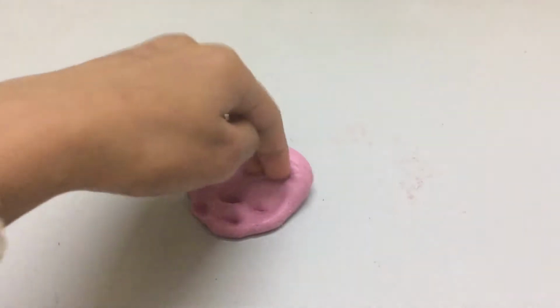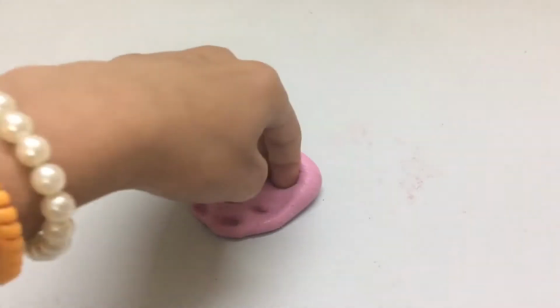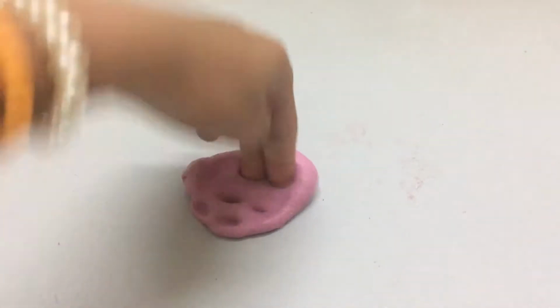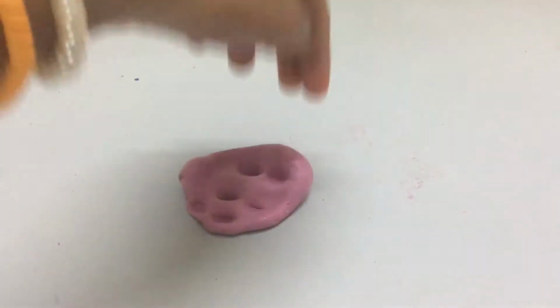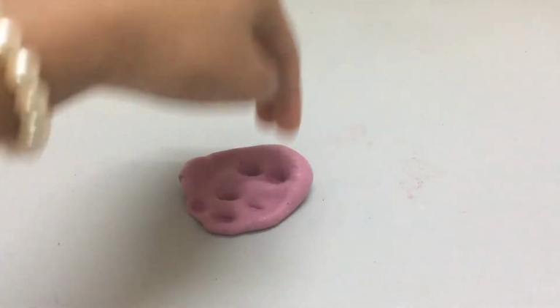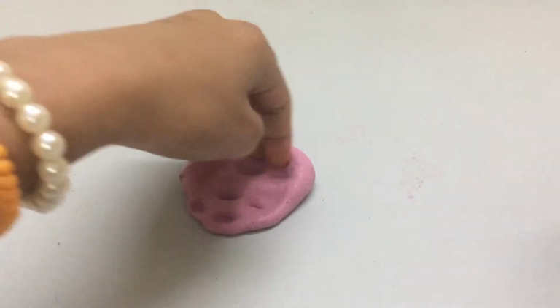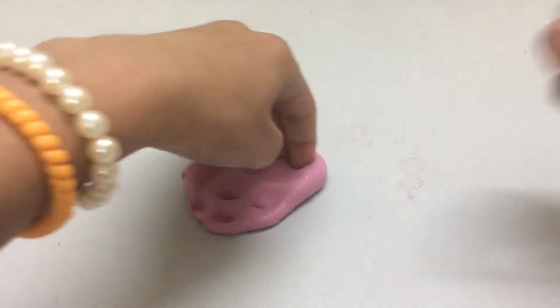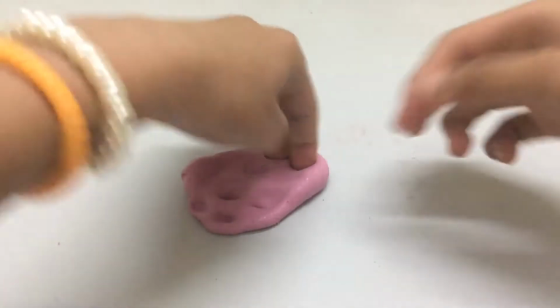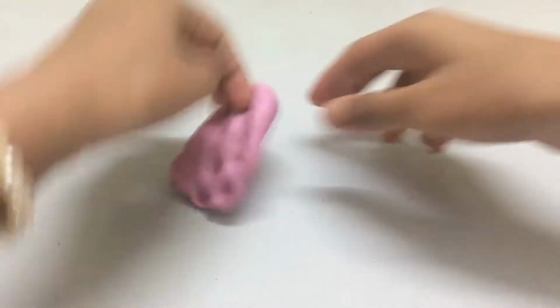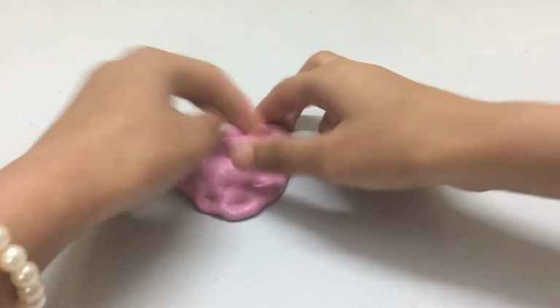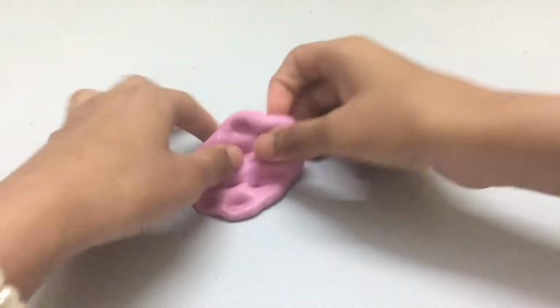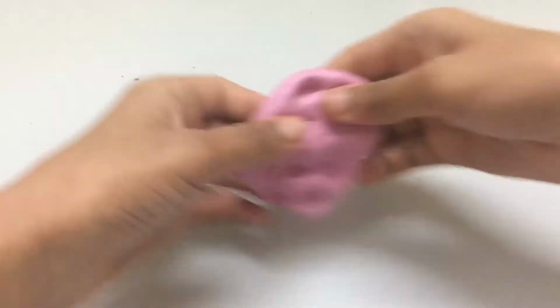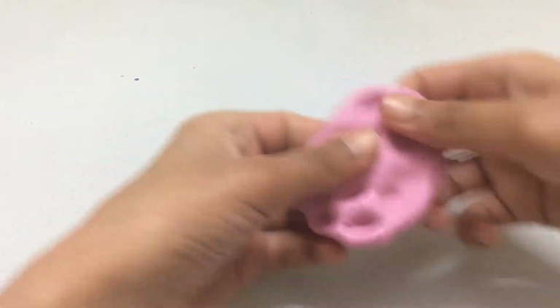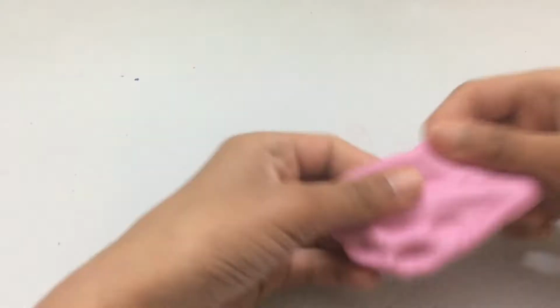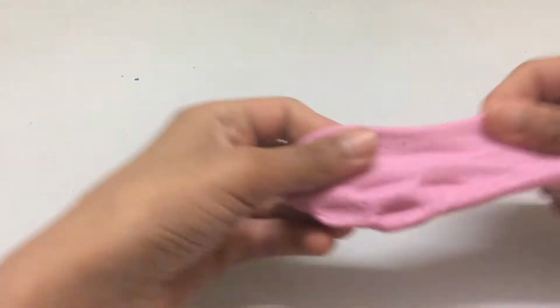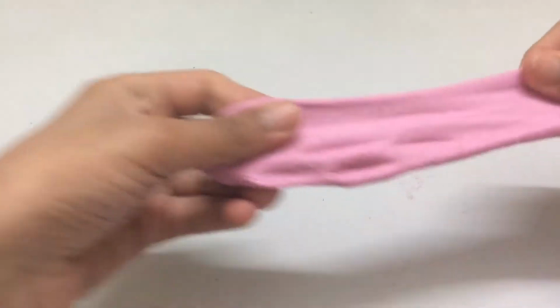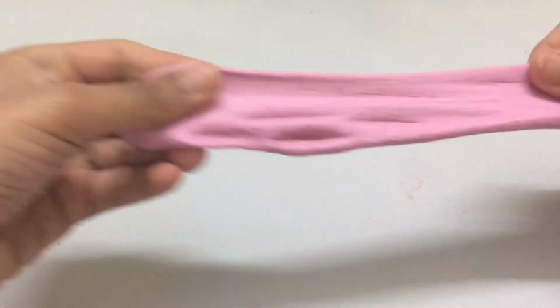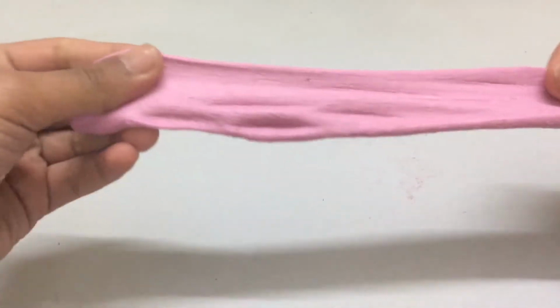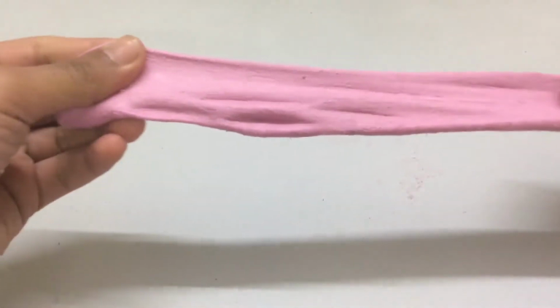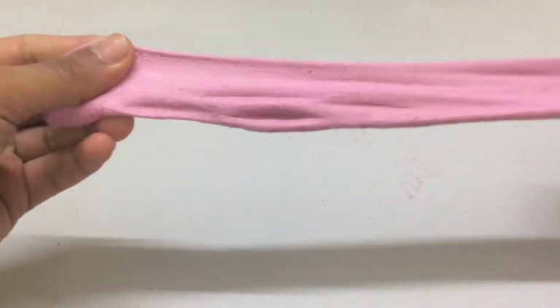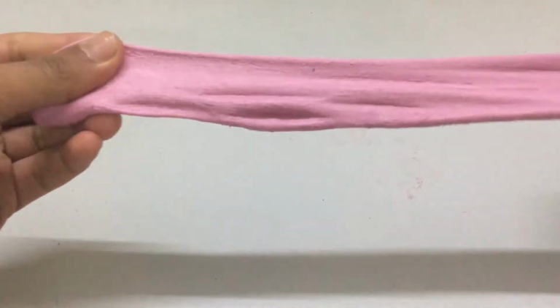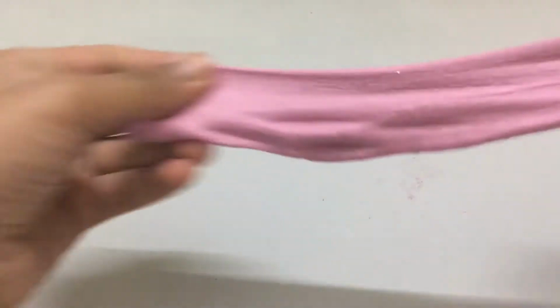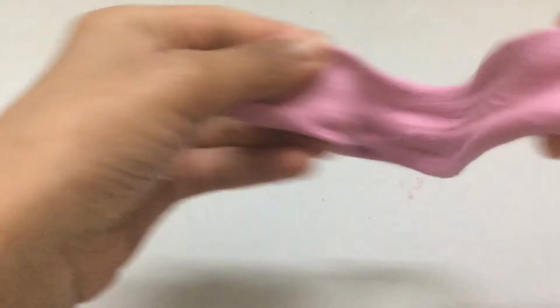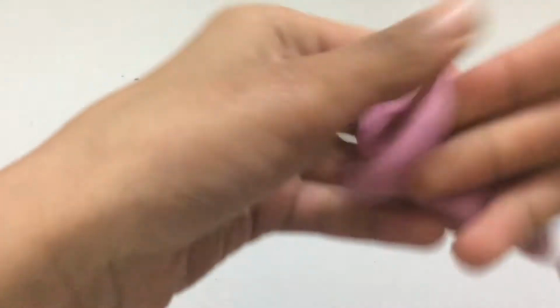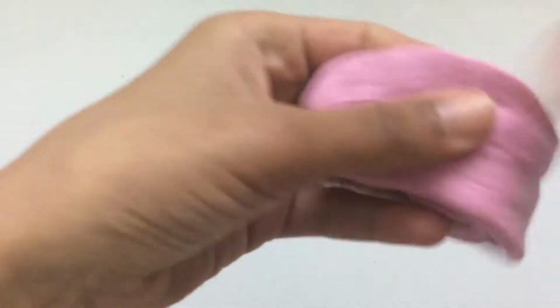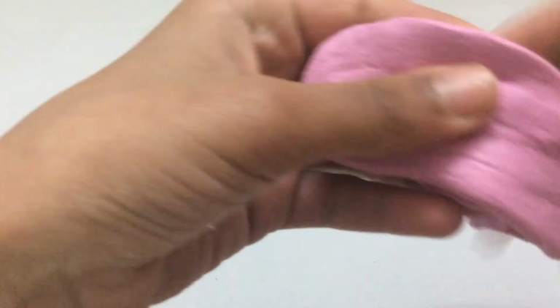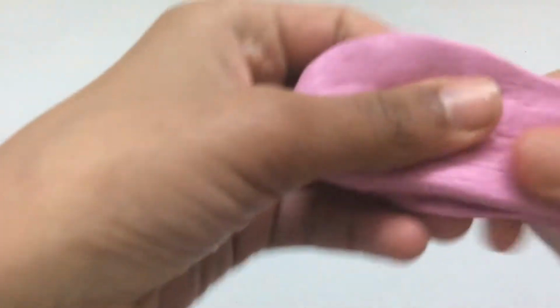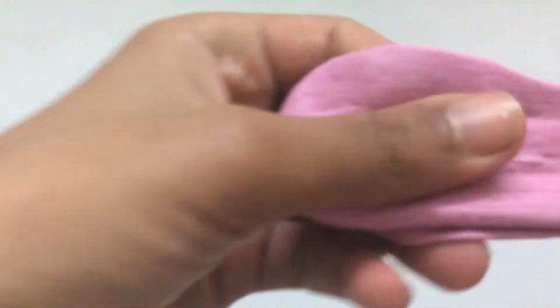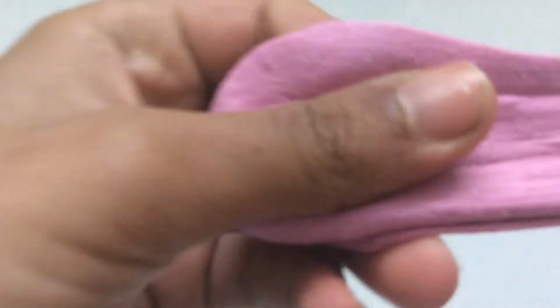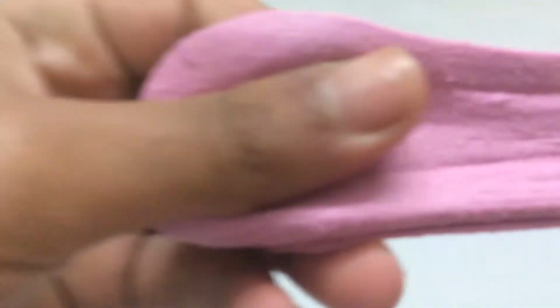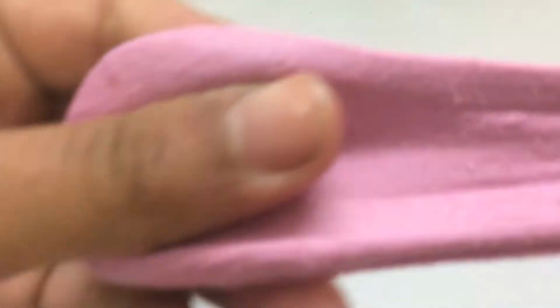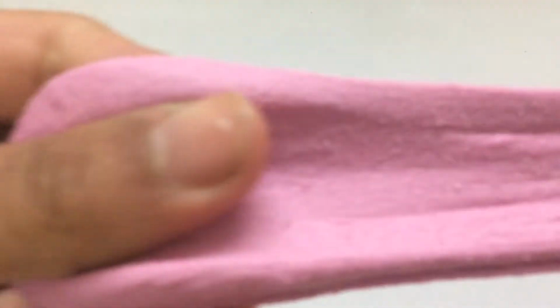After adding kinetic sand to the slime, the slime has become more like a clay.